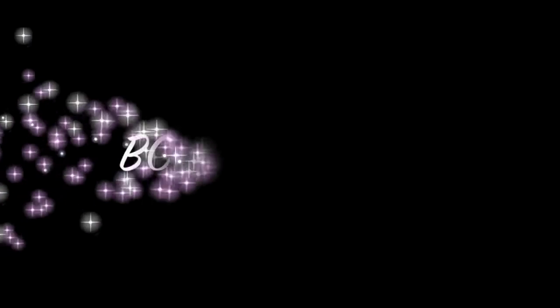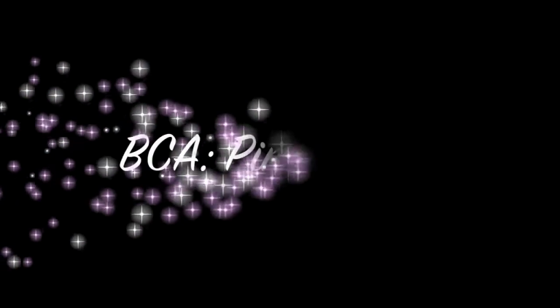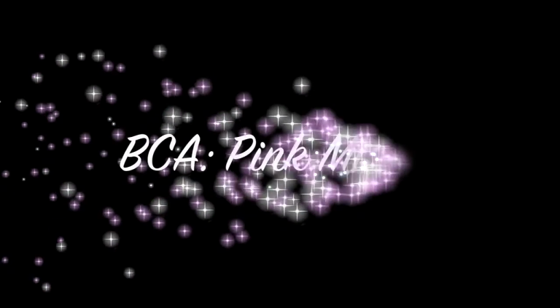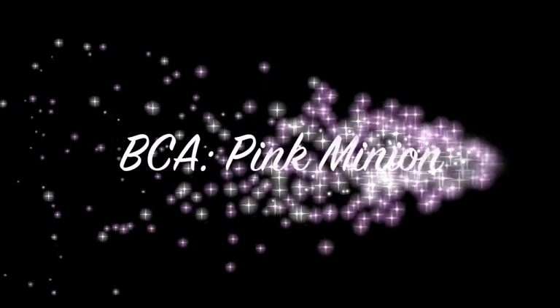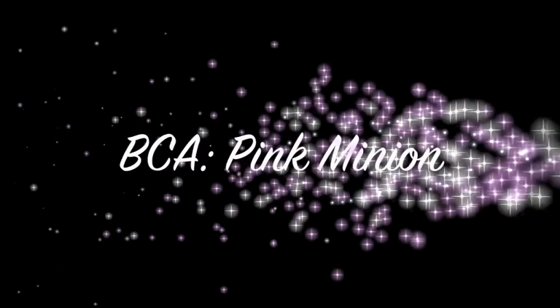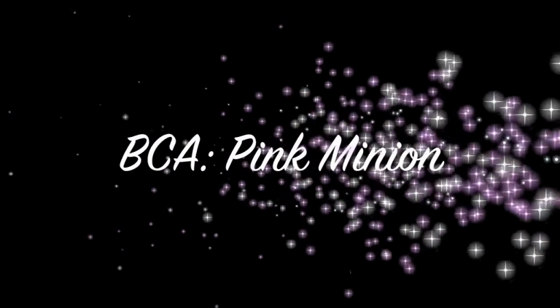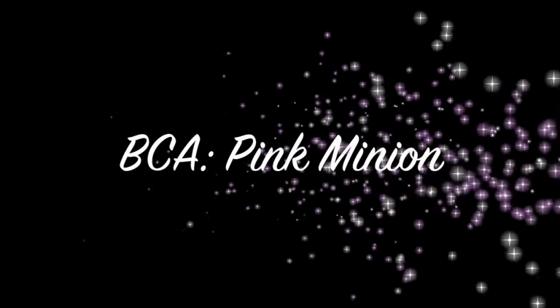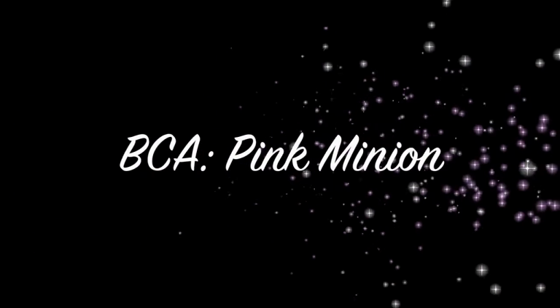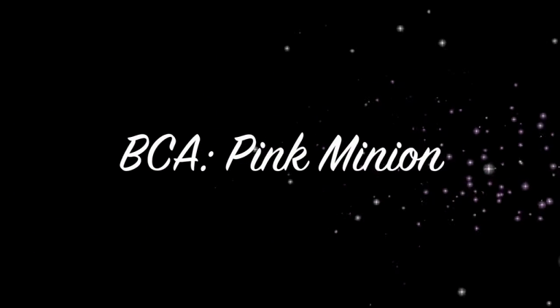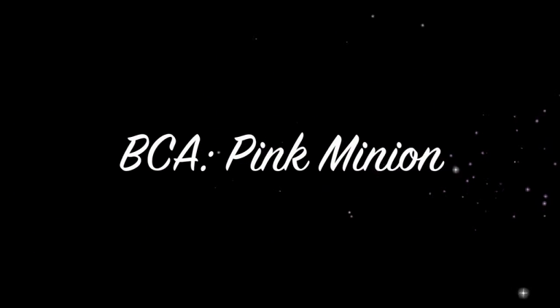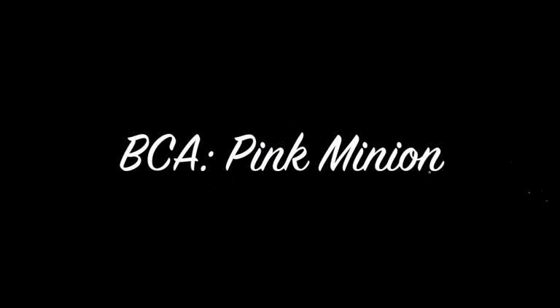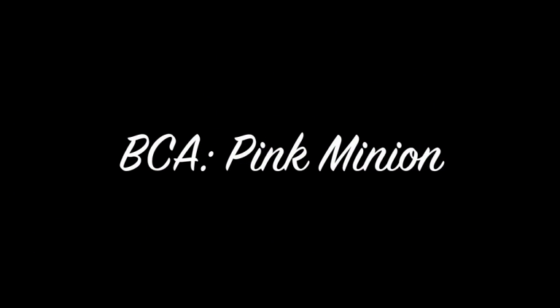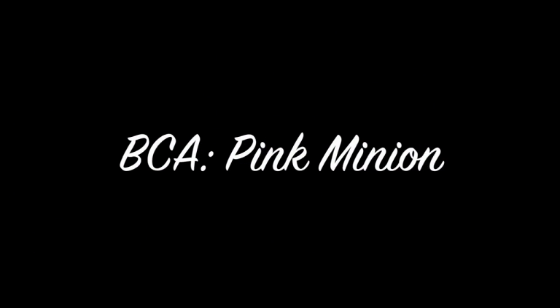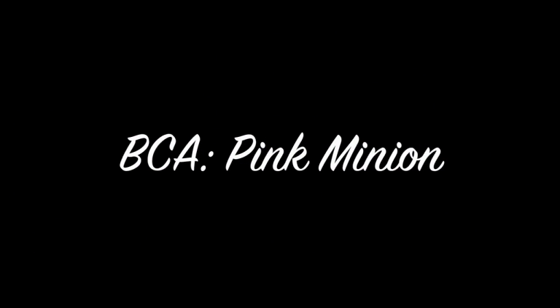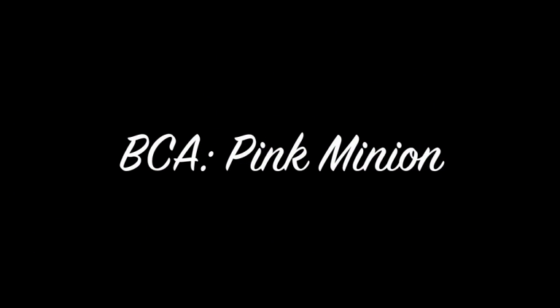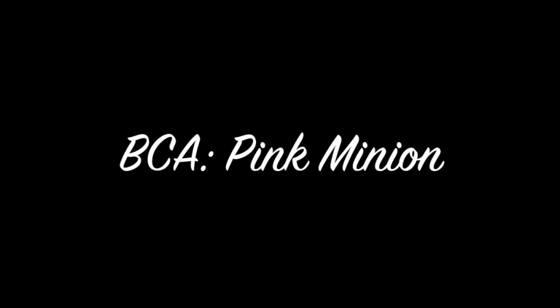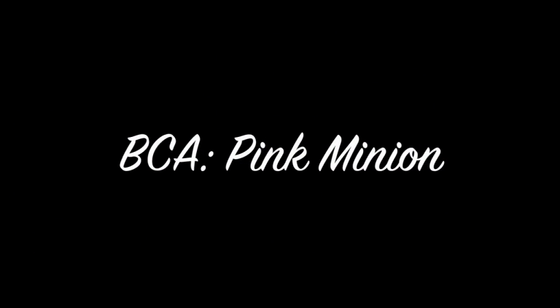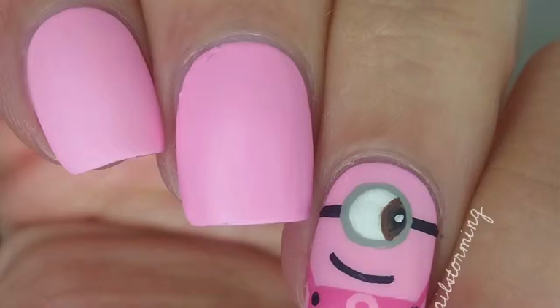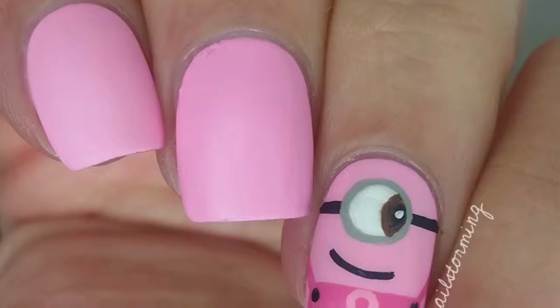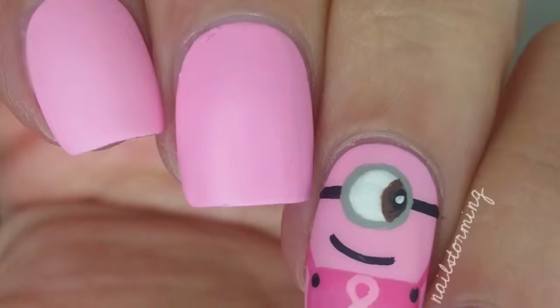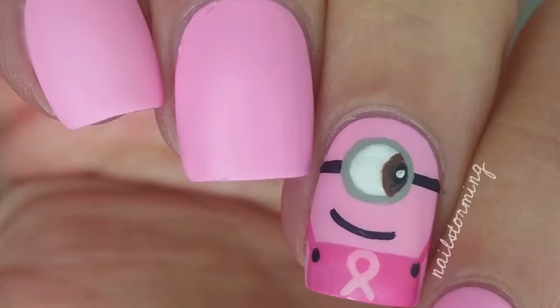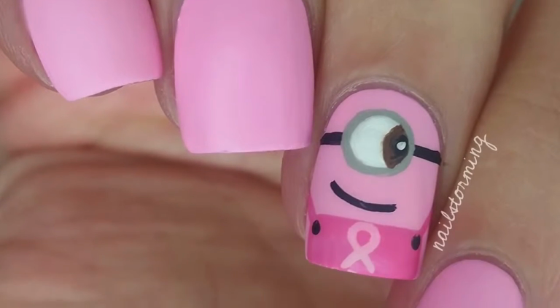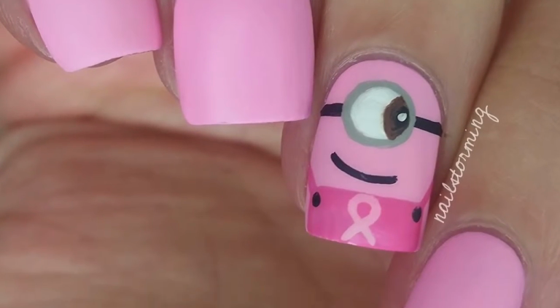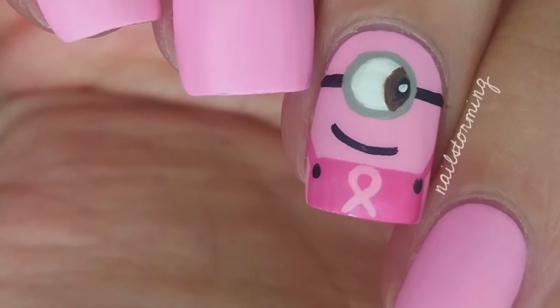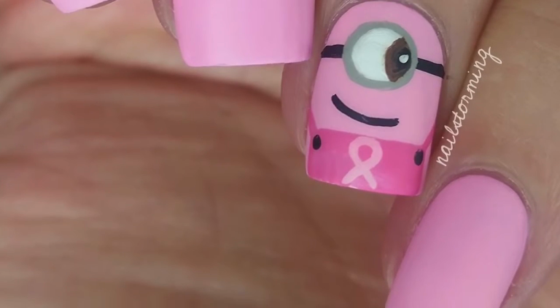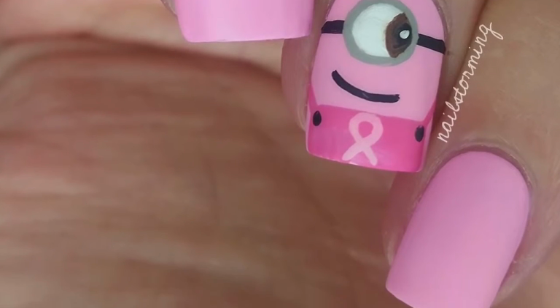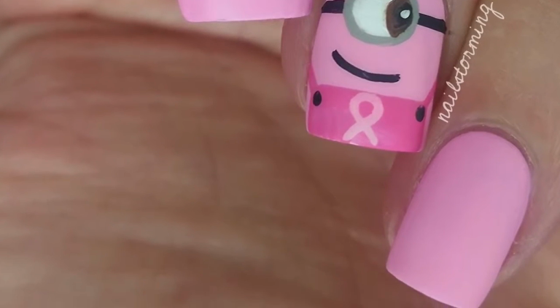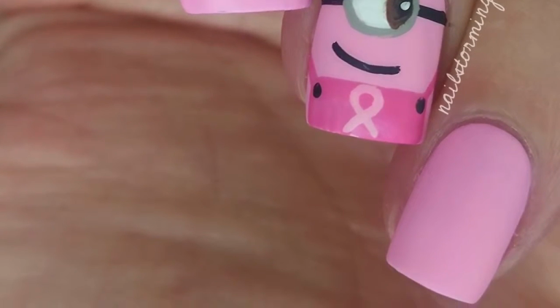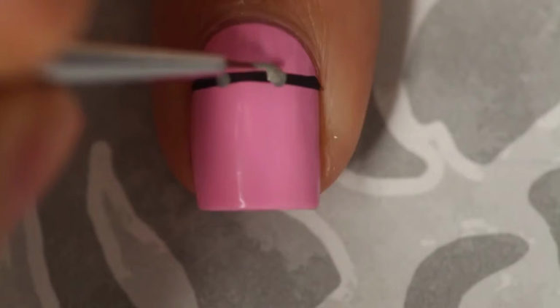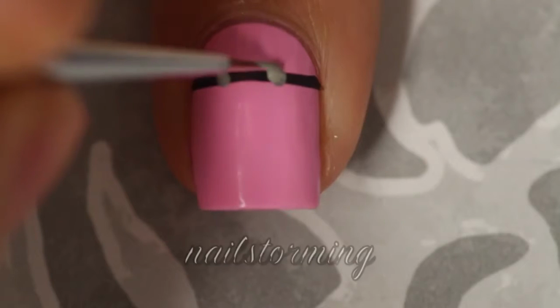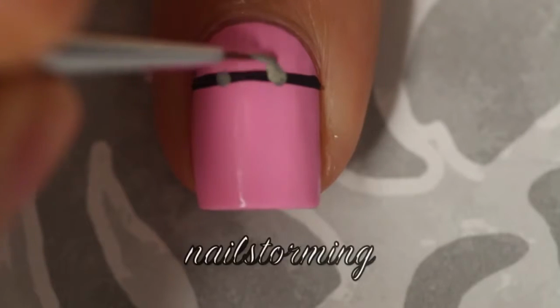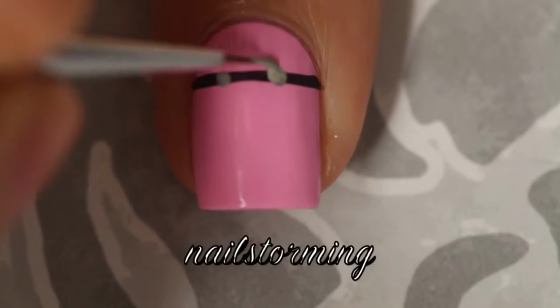Hey guys! Today we're going to do a Pink Minion for Breast Cancer Awareness Month. The base color that I'm using is Perf by Floss Claws.